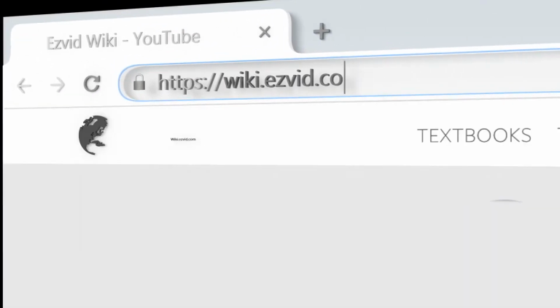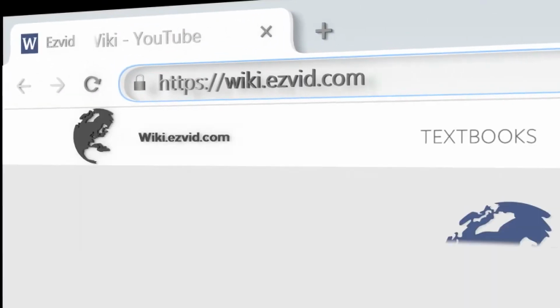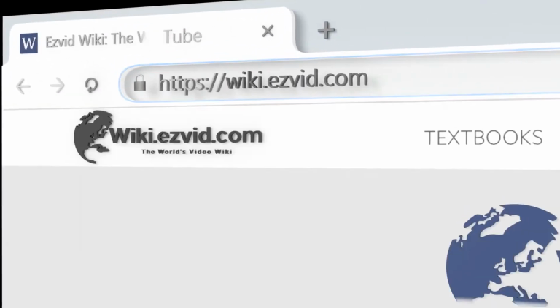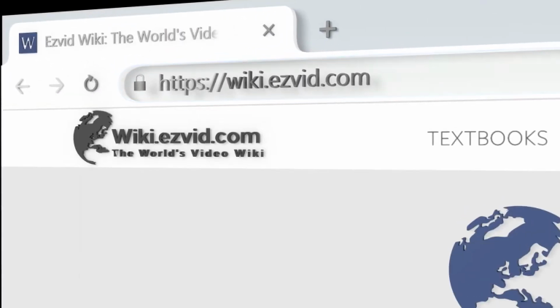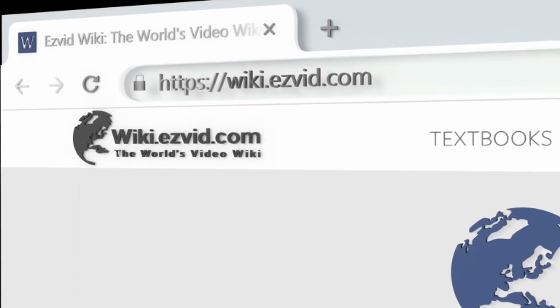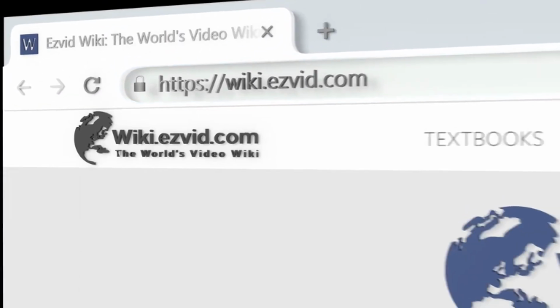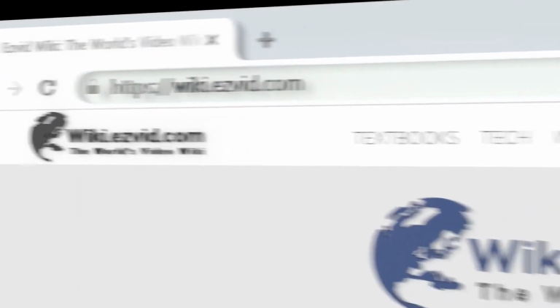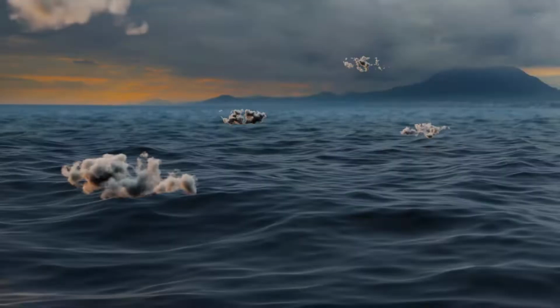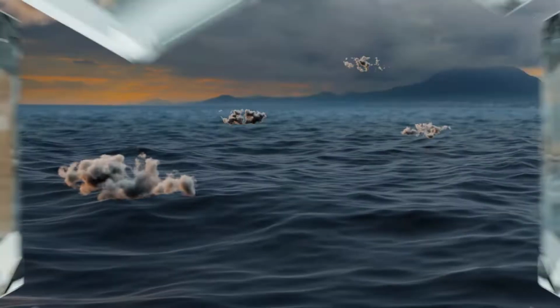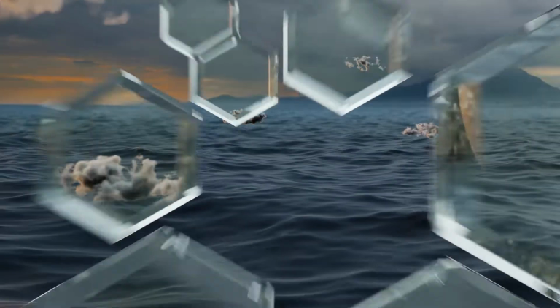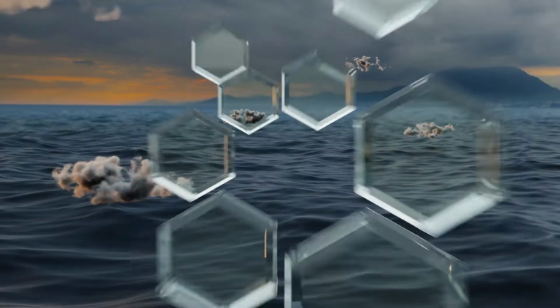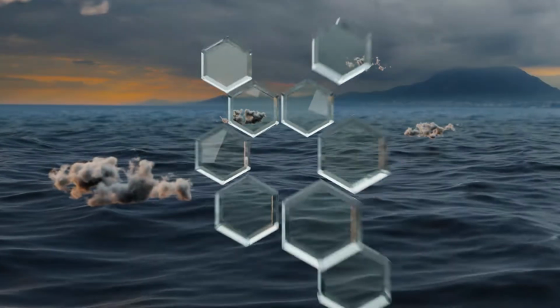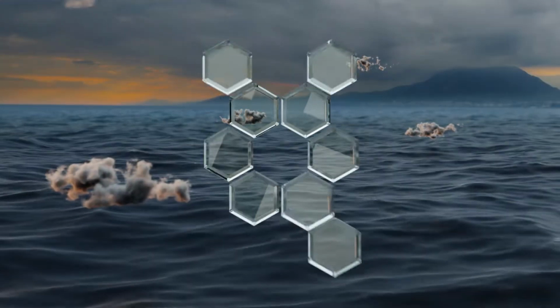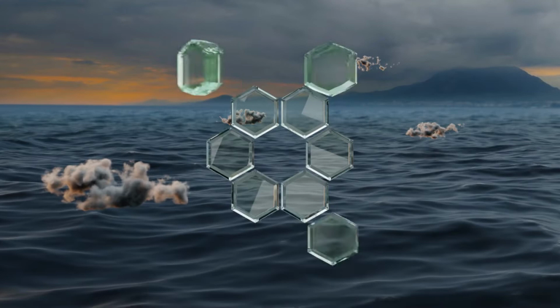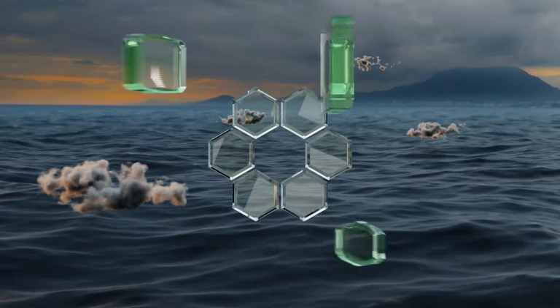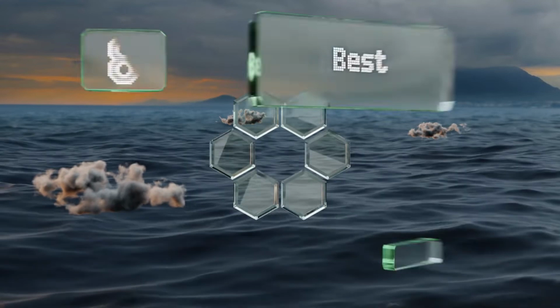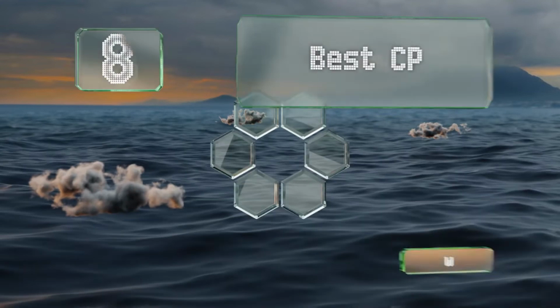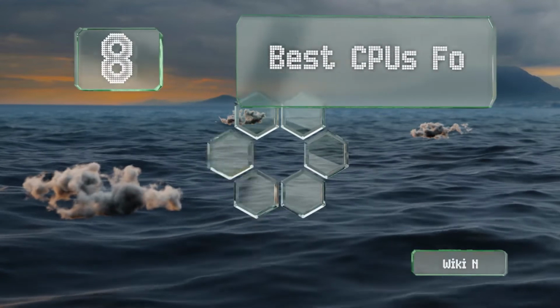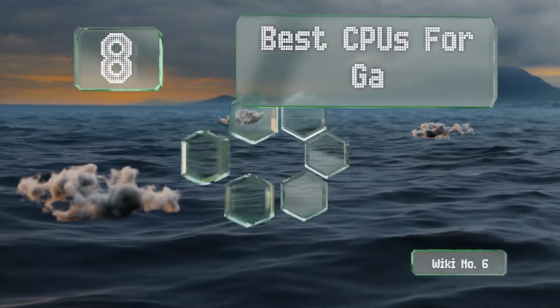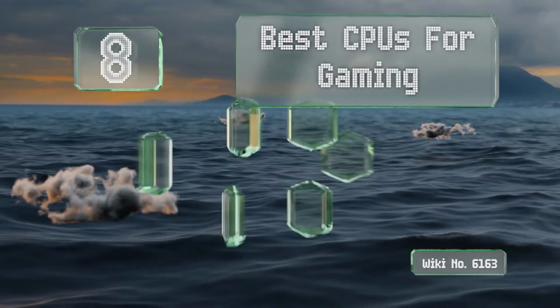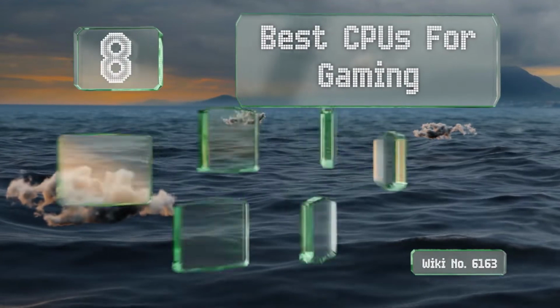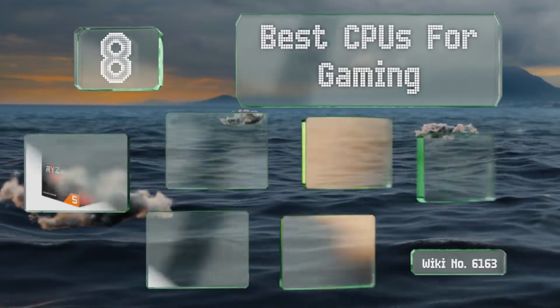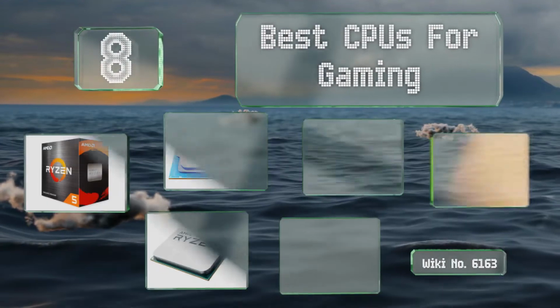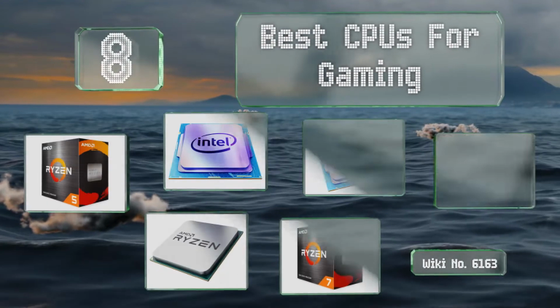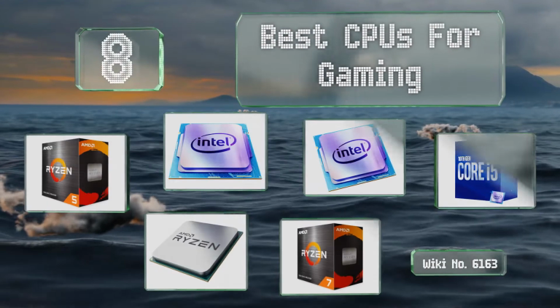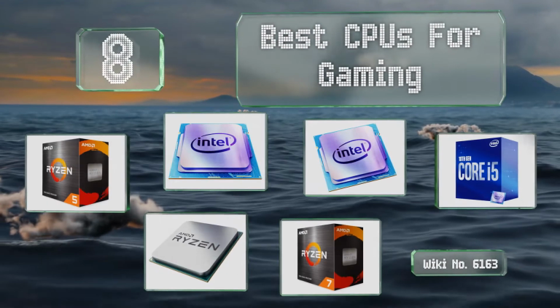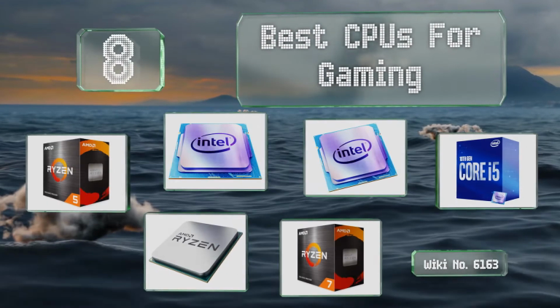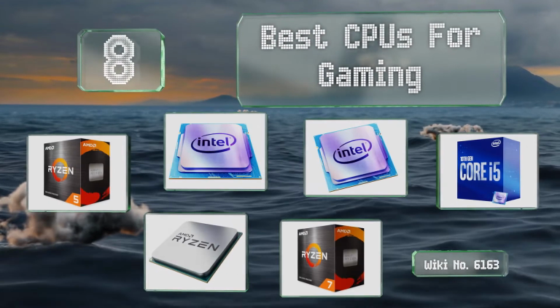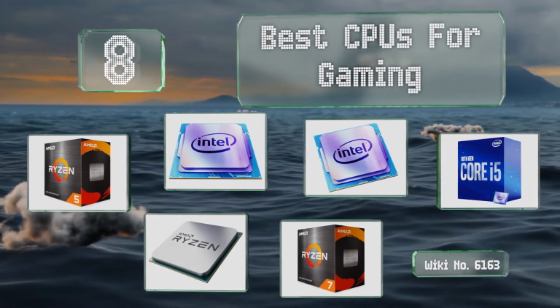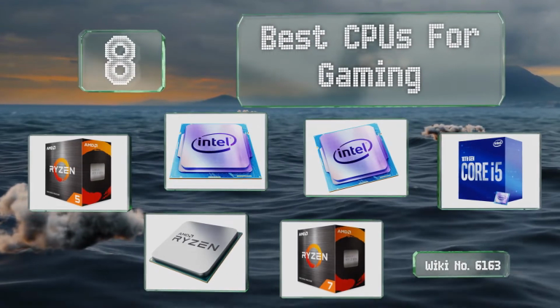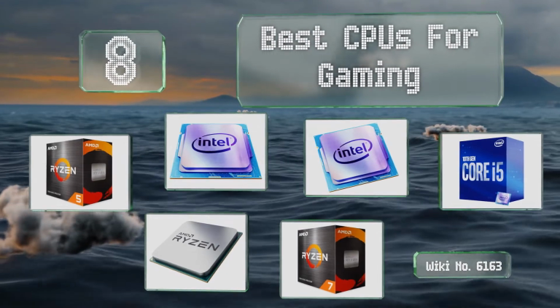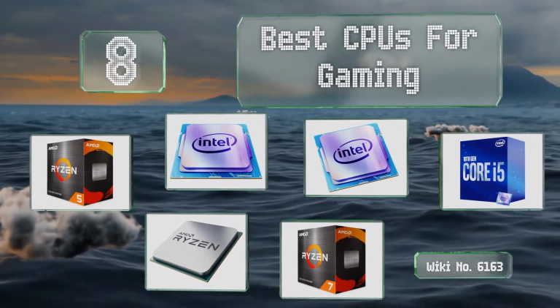EasyVid presents the 8 best CPUs for gaming. Let's get started with the list.